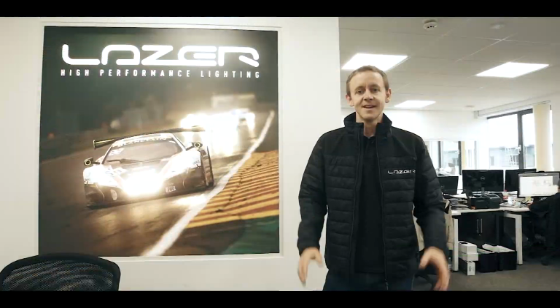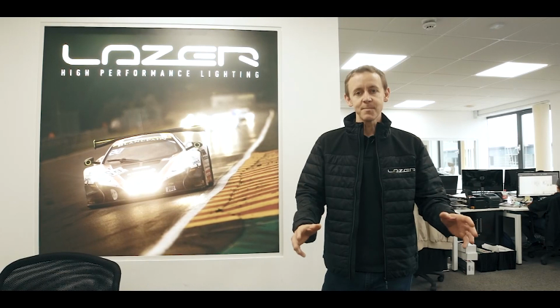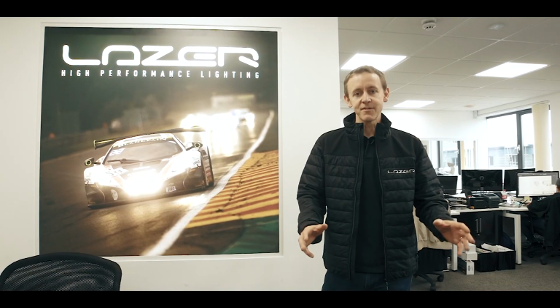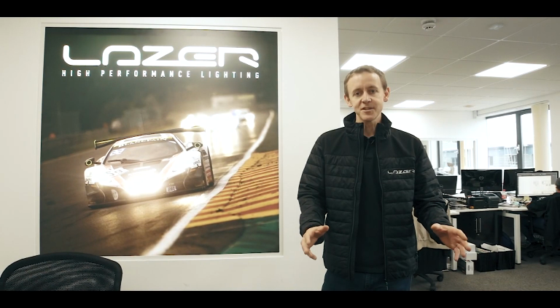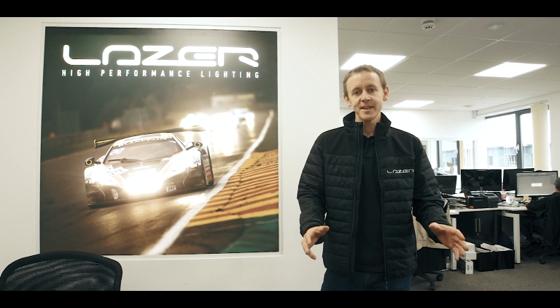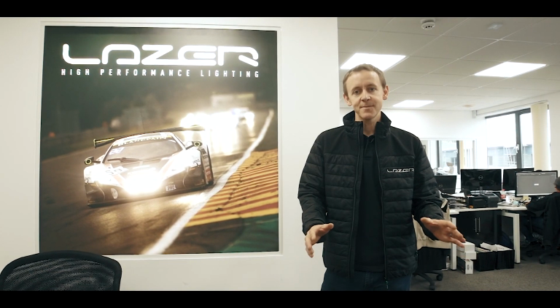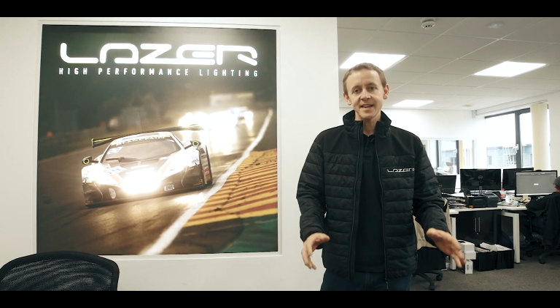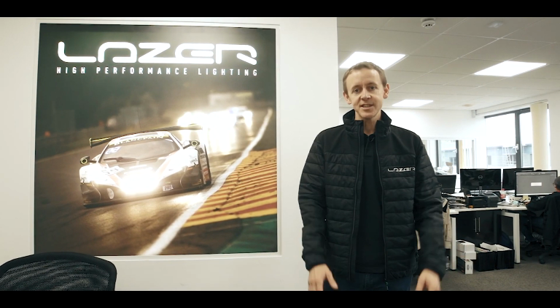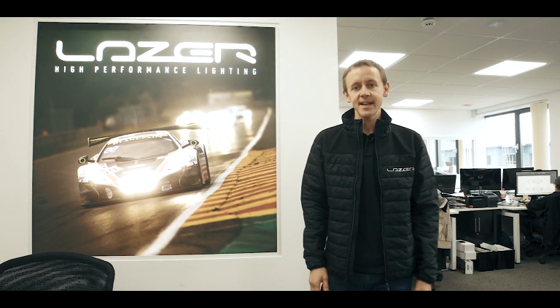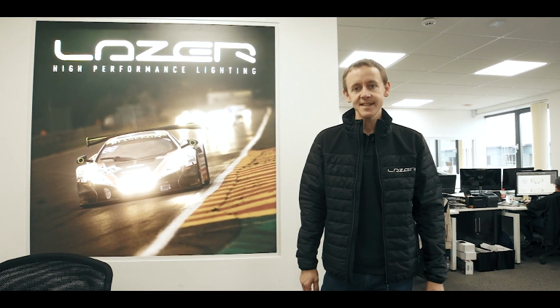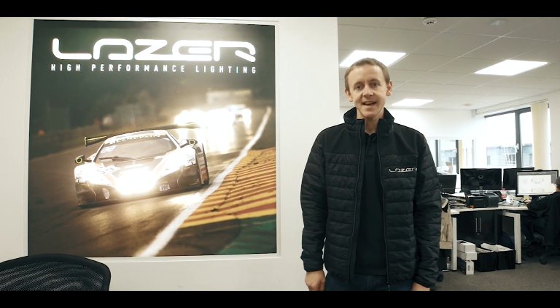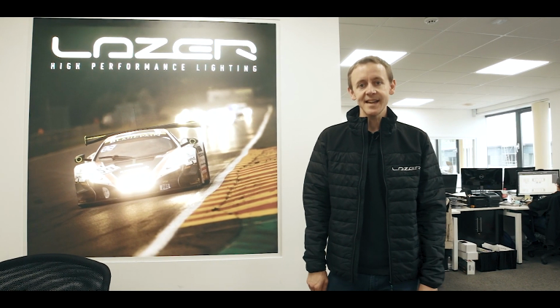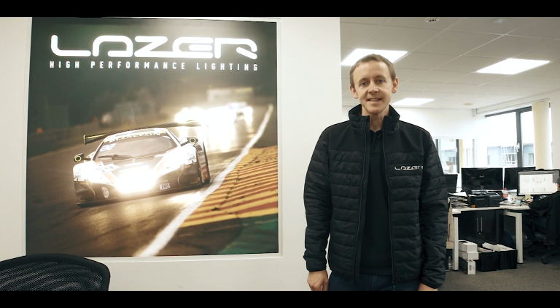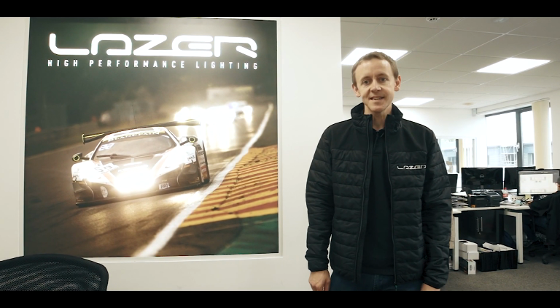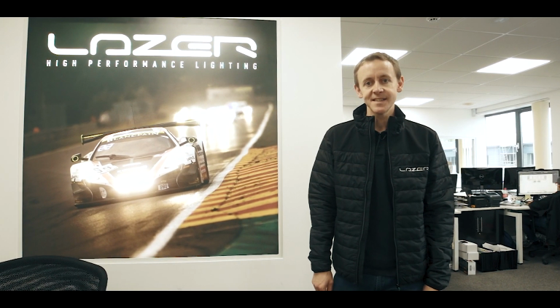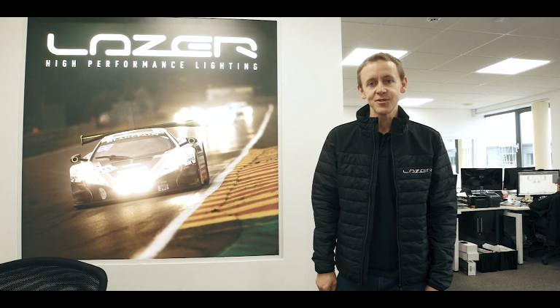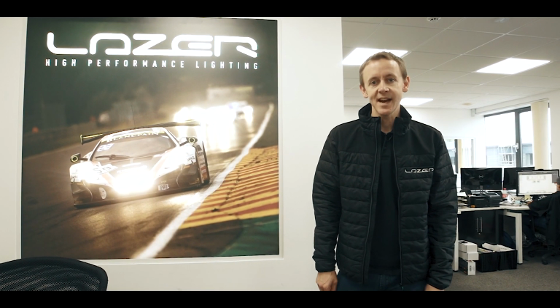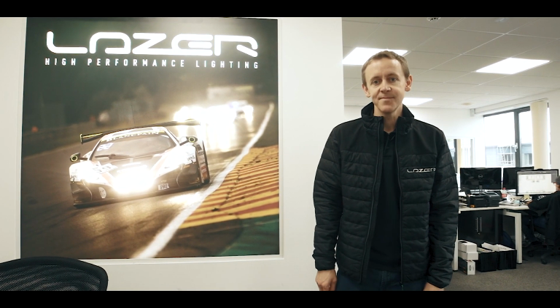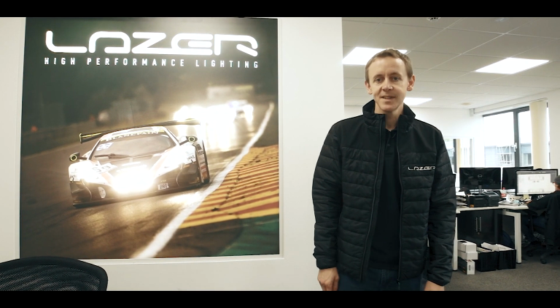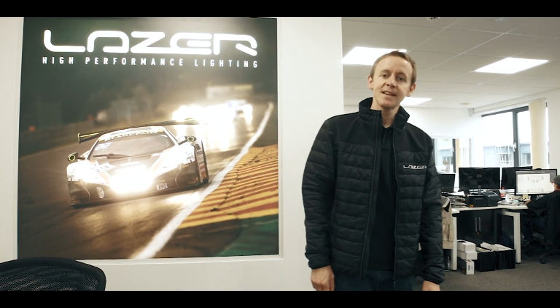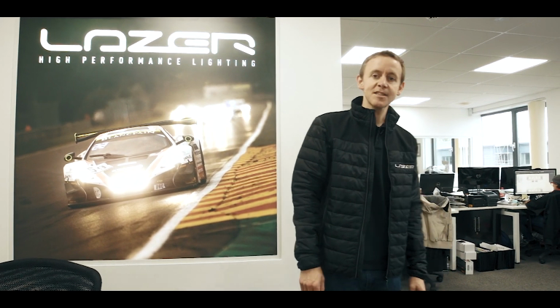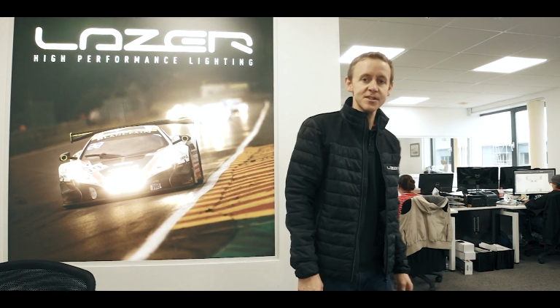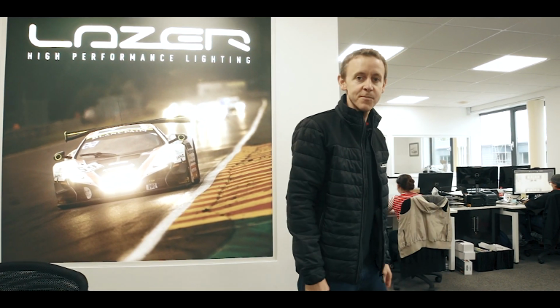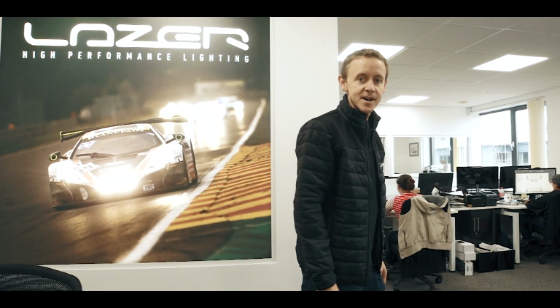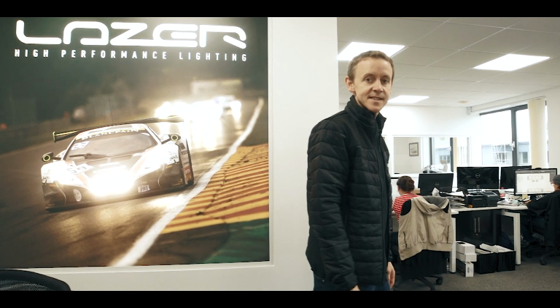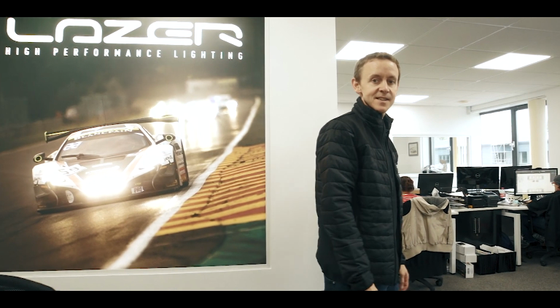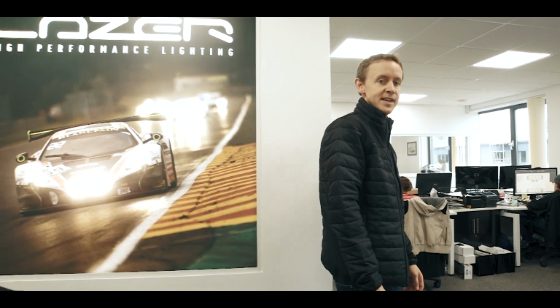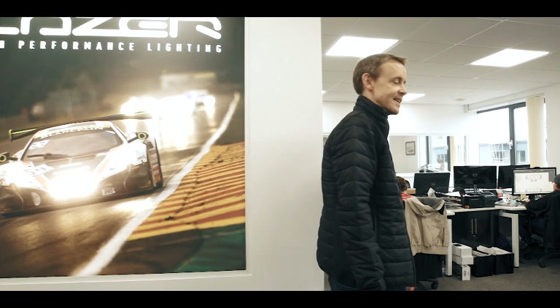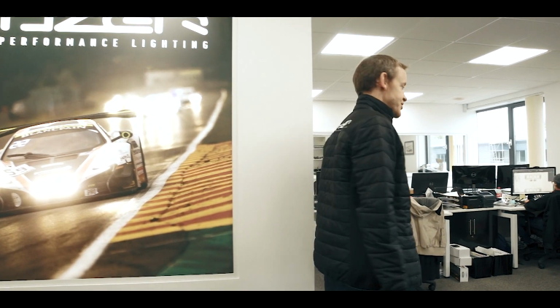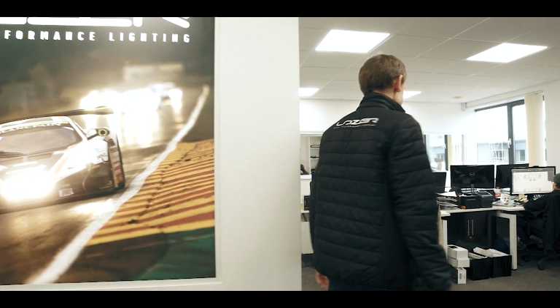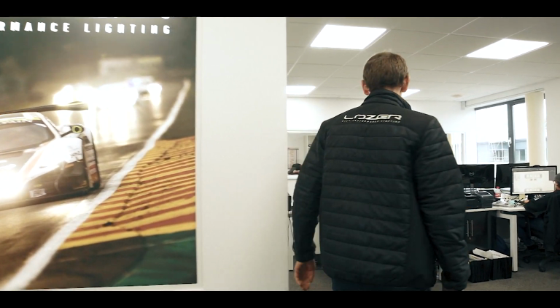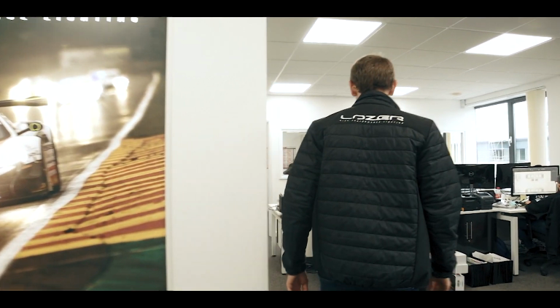I'm Ben Russell-Smith, Managing Director at Laser UK. Let's start off by looking at the engineering department.